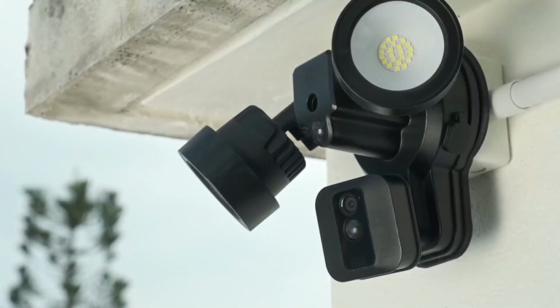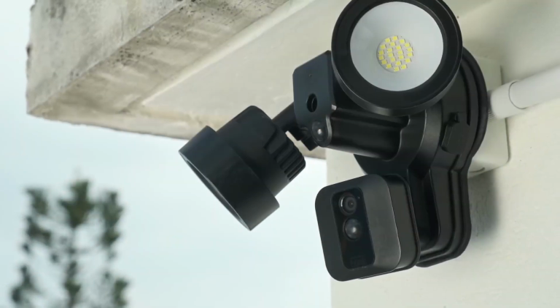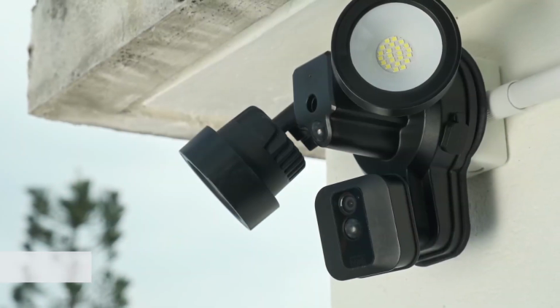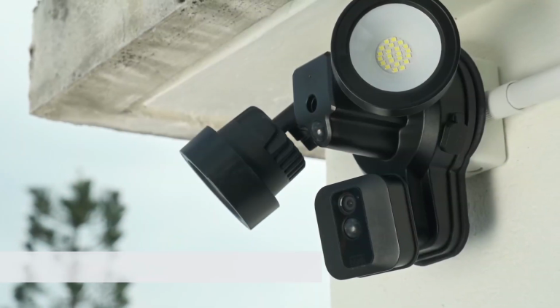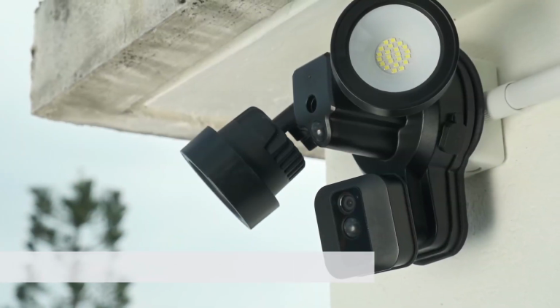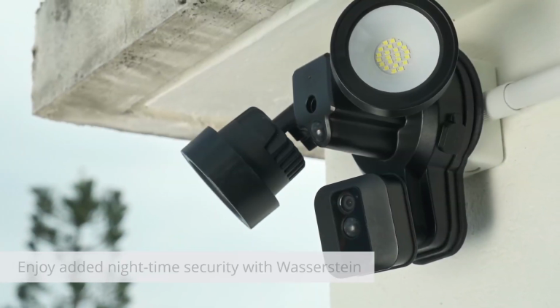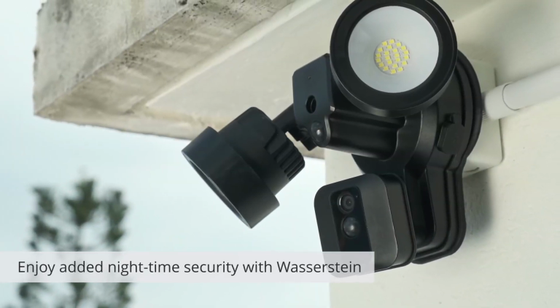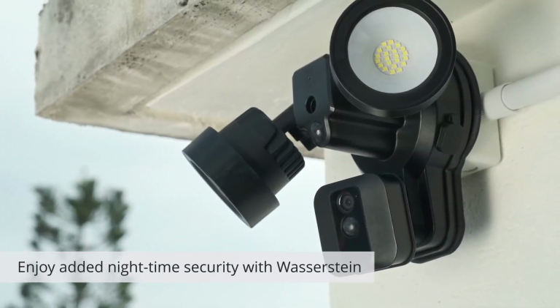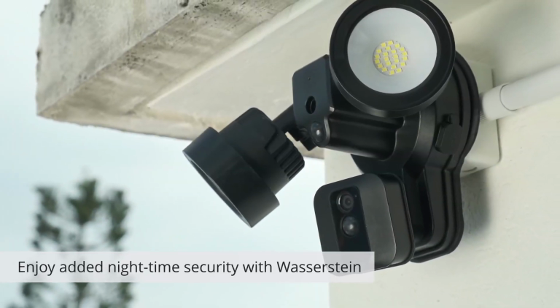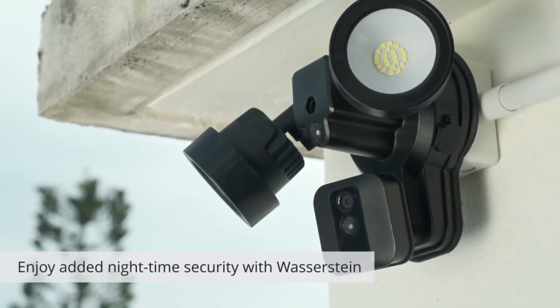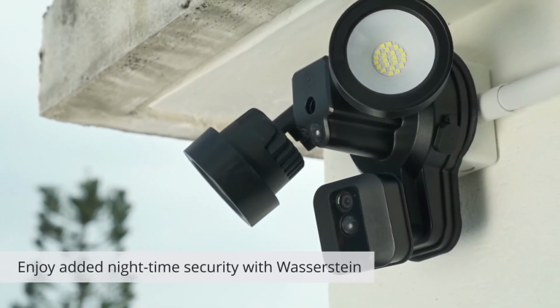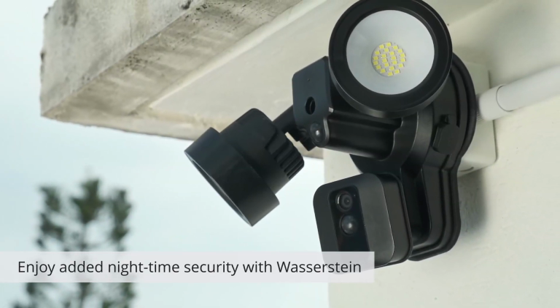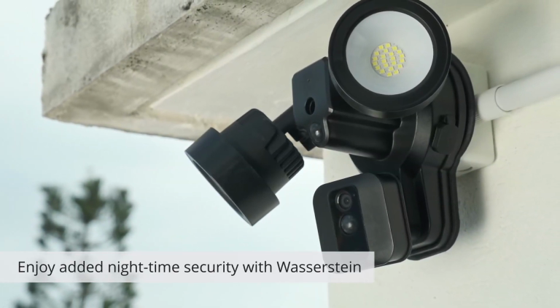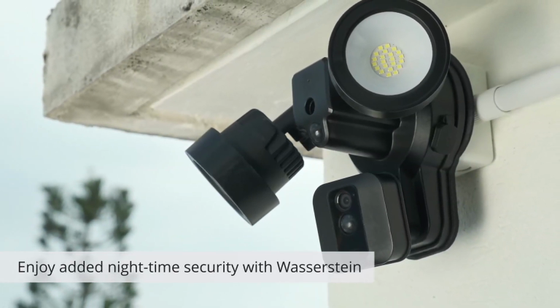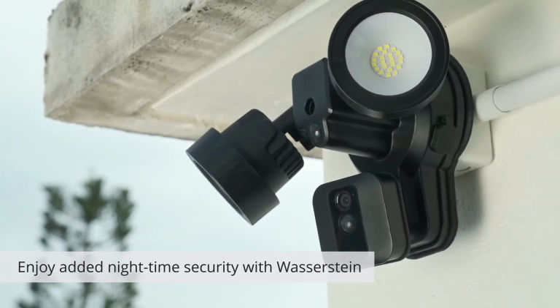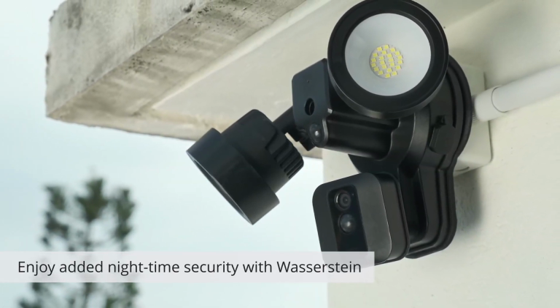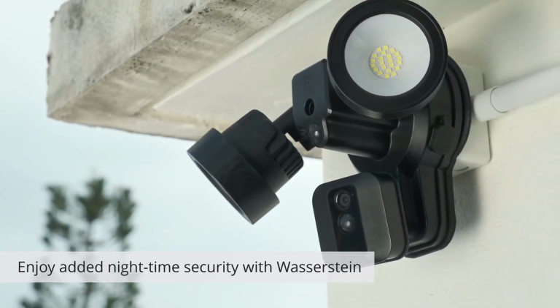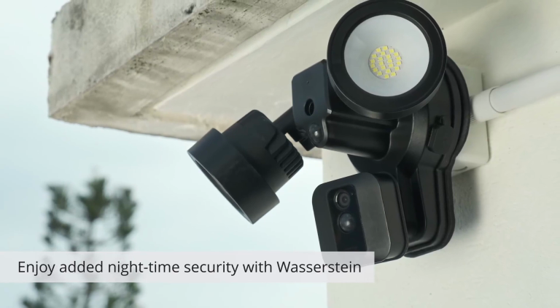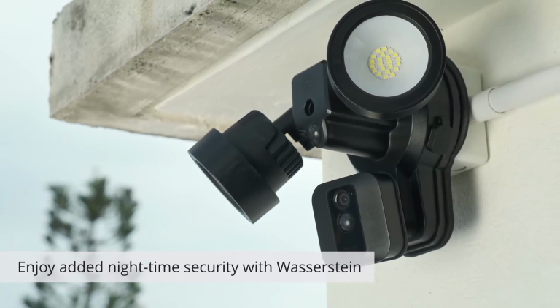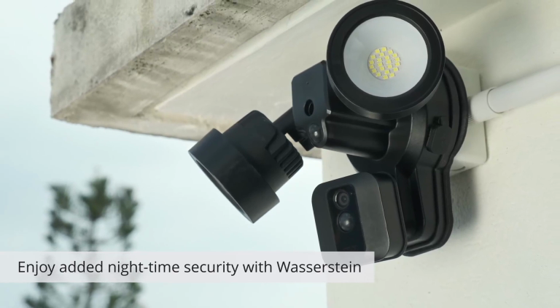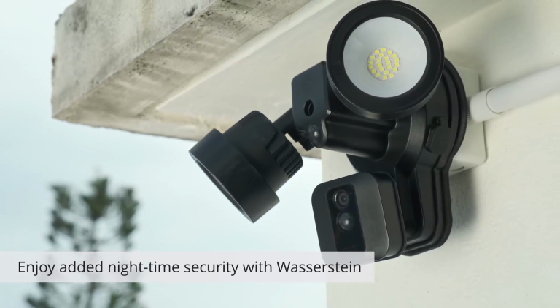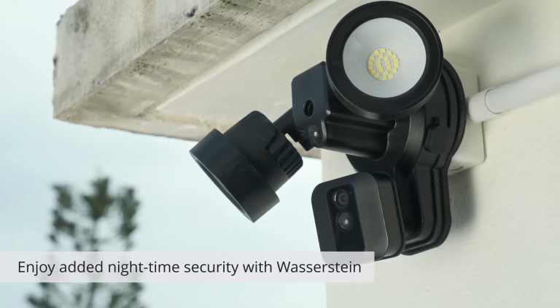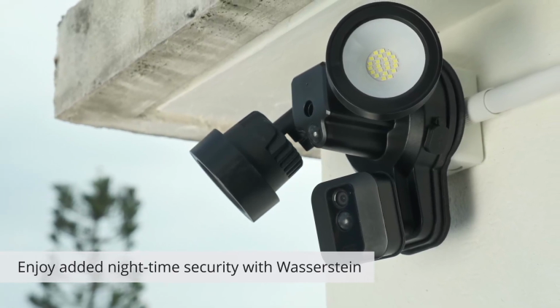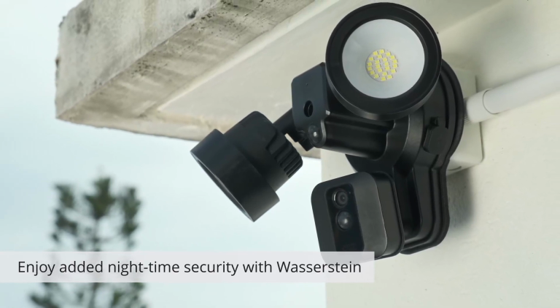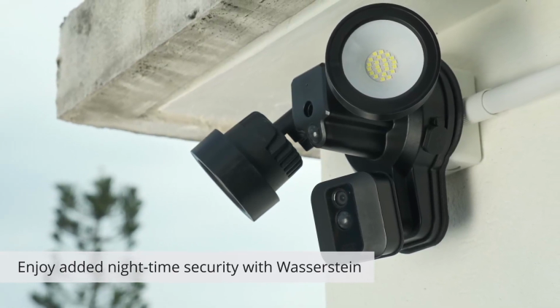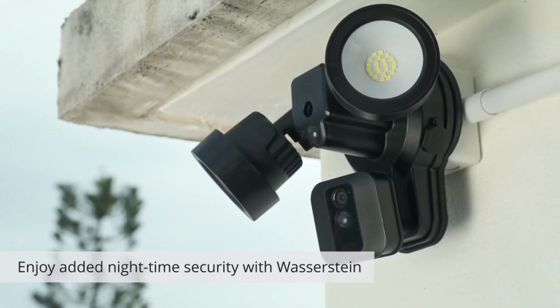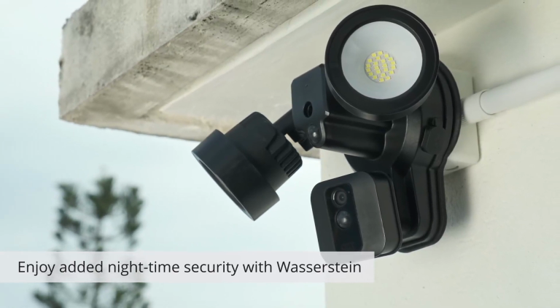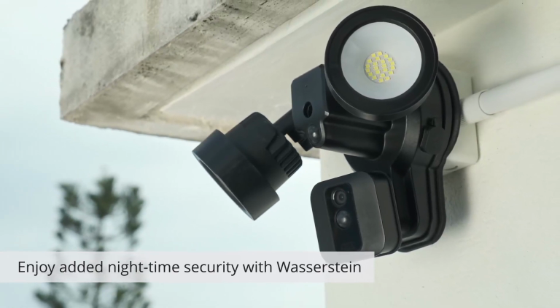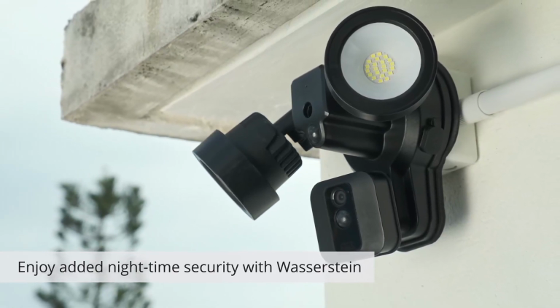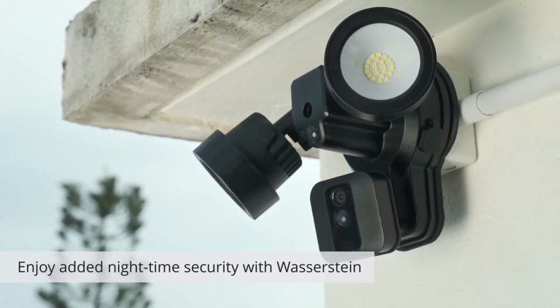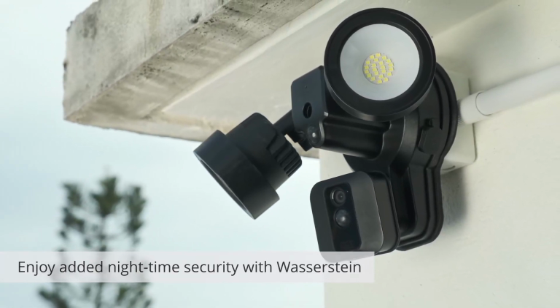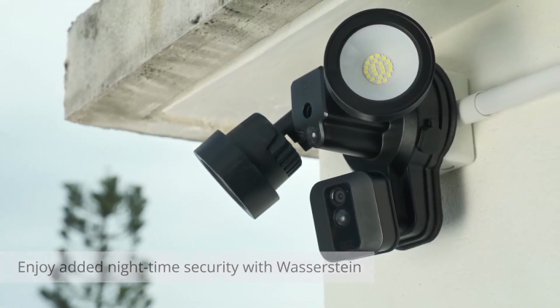Enjoy added nighttime security with Wasserstein's floodlight setup for your Blink XT2 security camera.